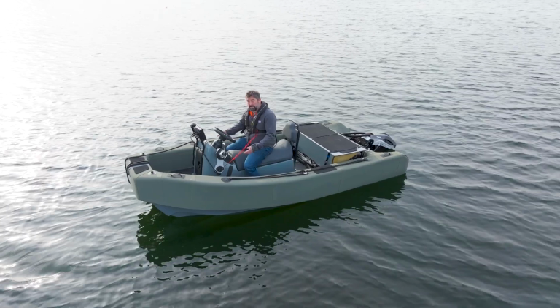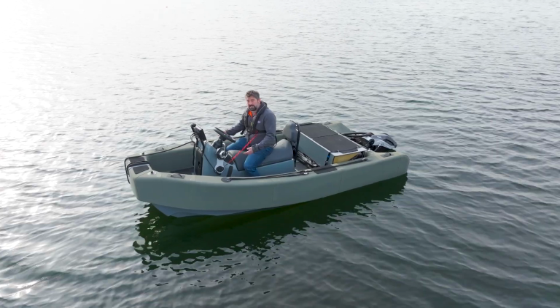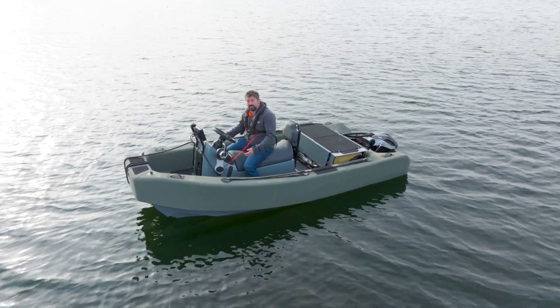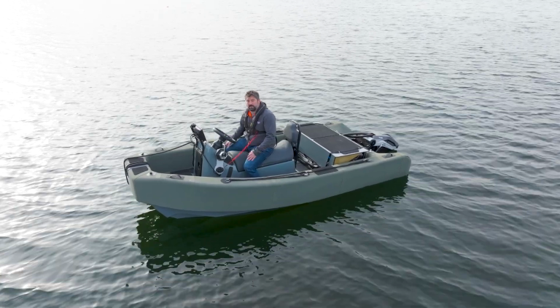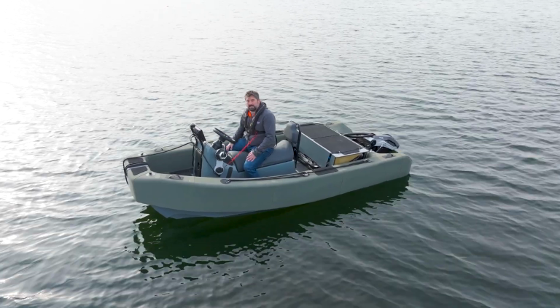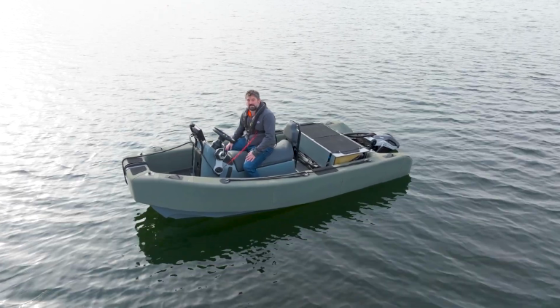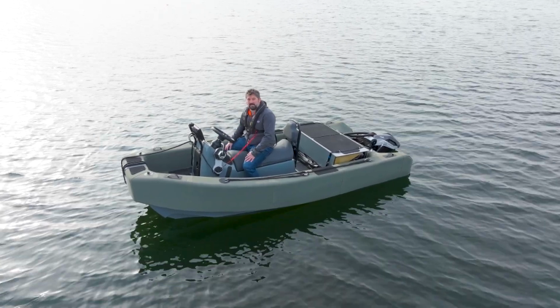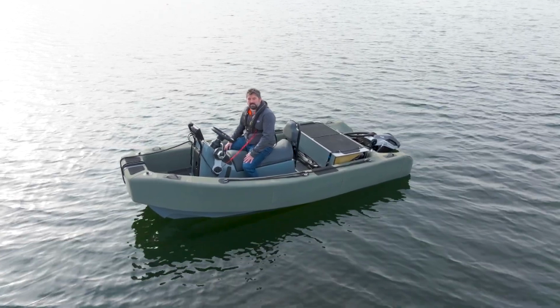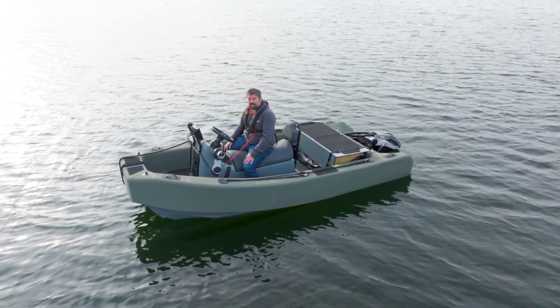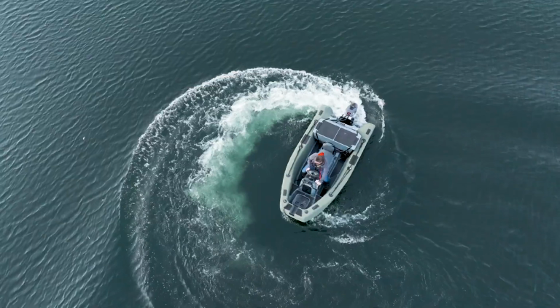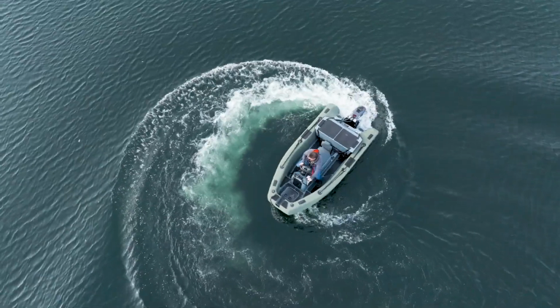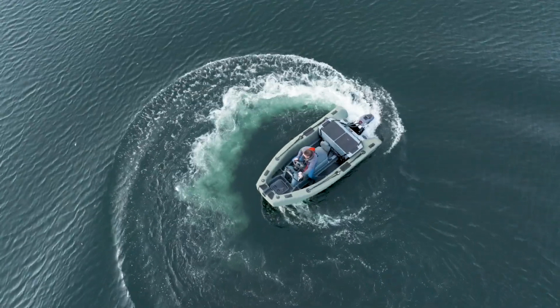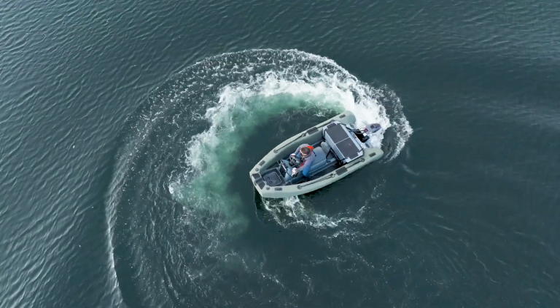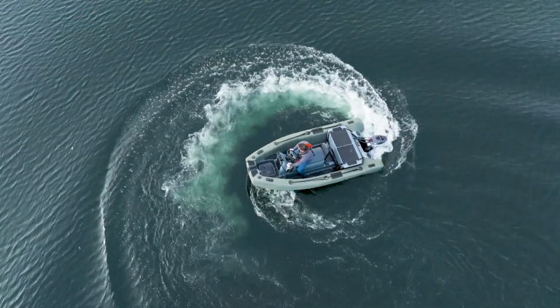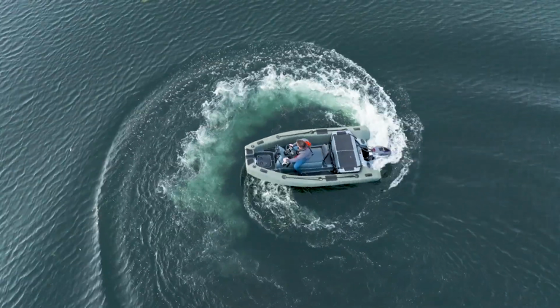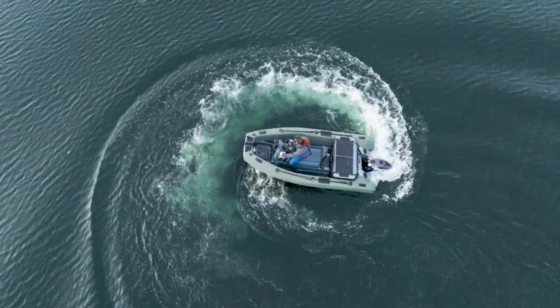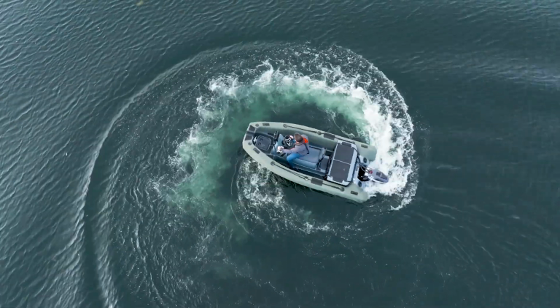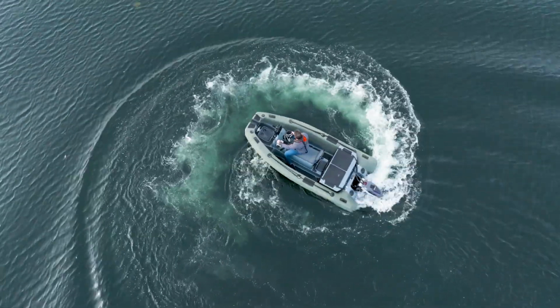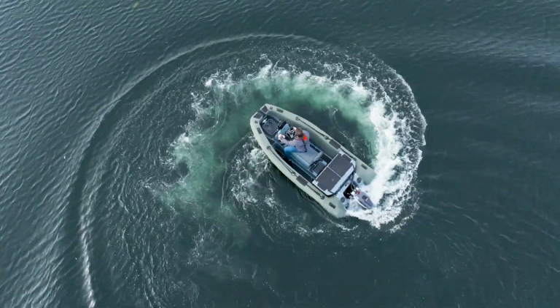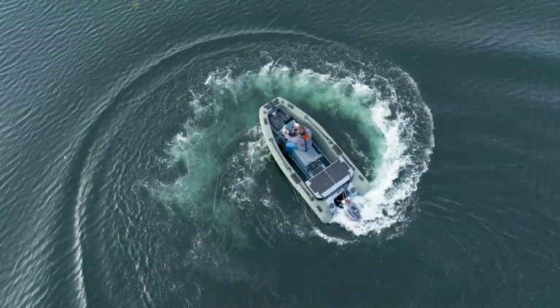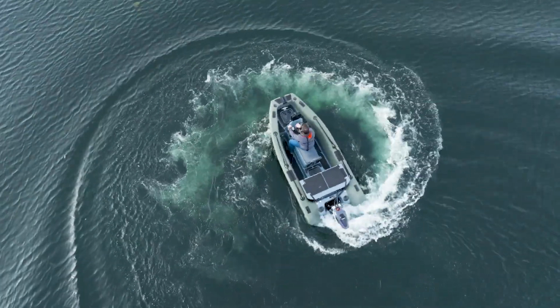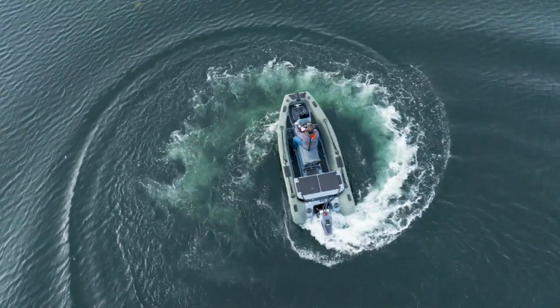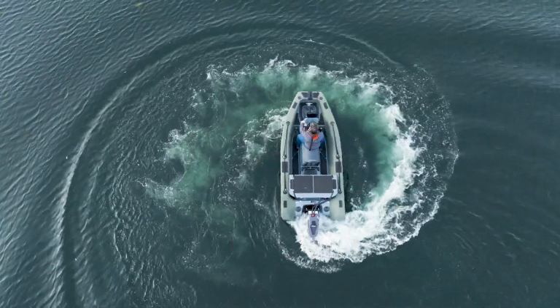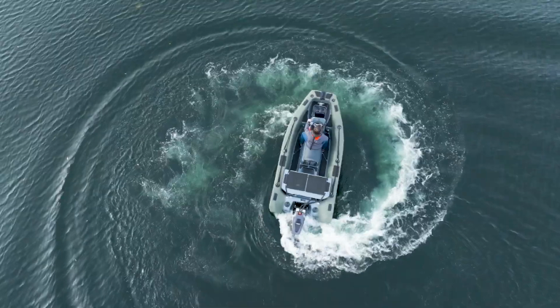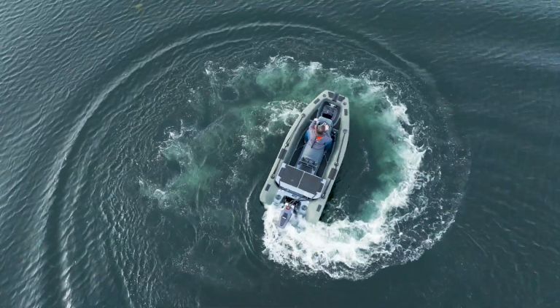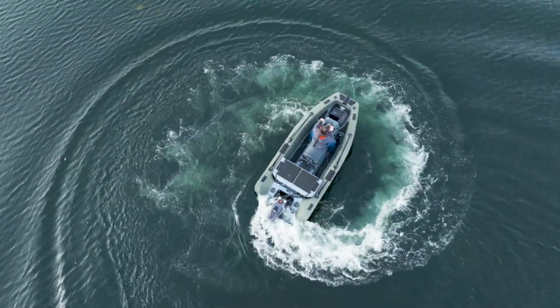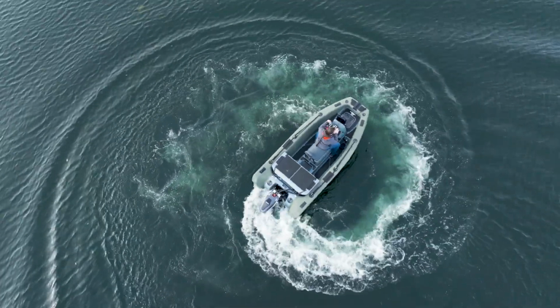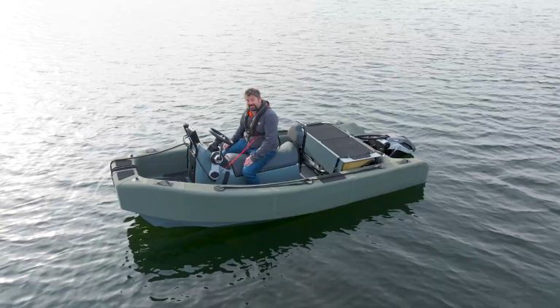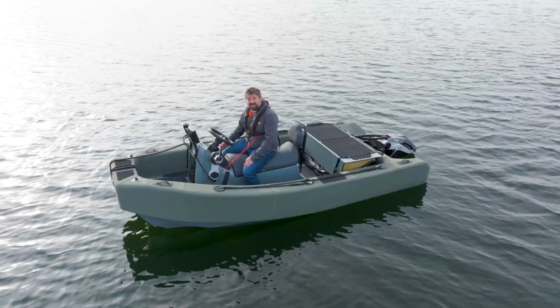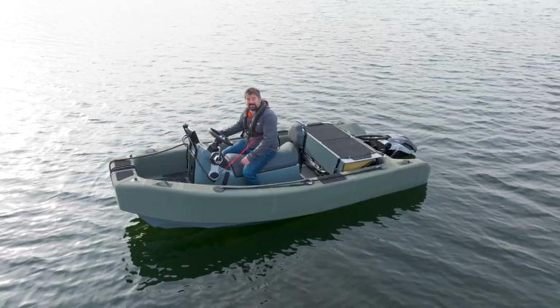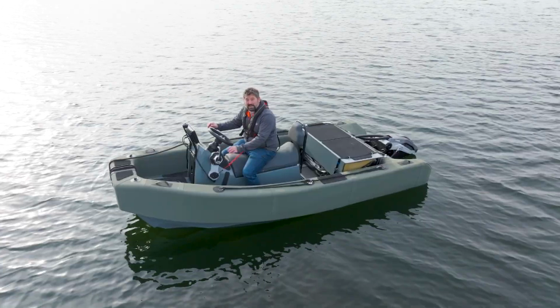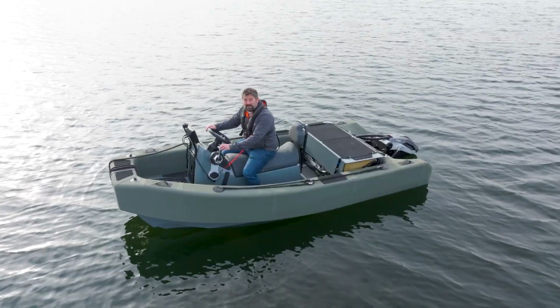We produce a report for SeaFury so they can see how their boat performs when it's electric. Let's go give it a go.